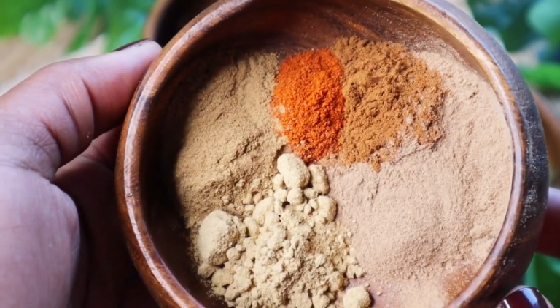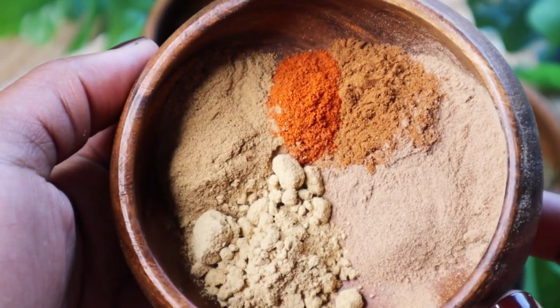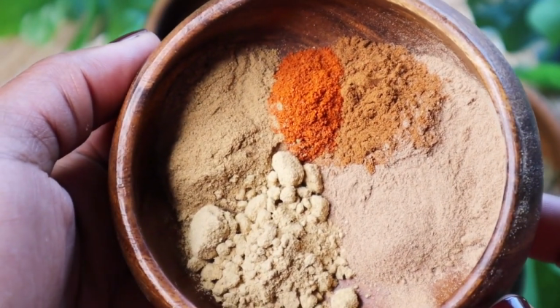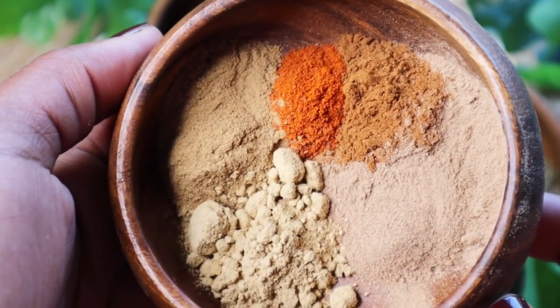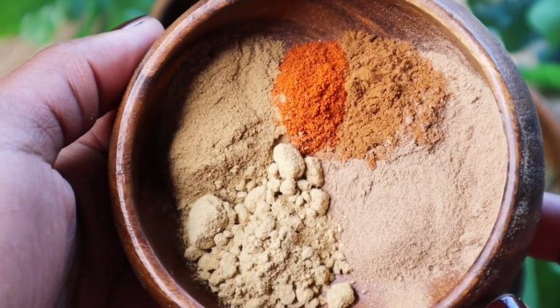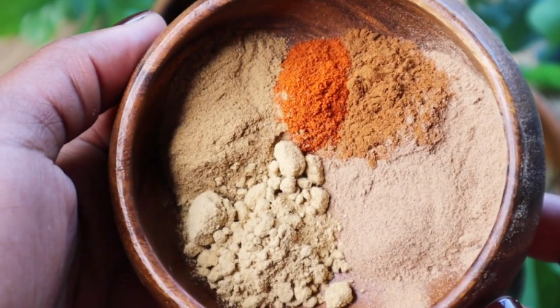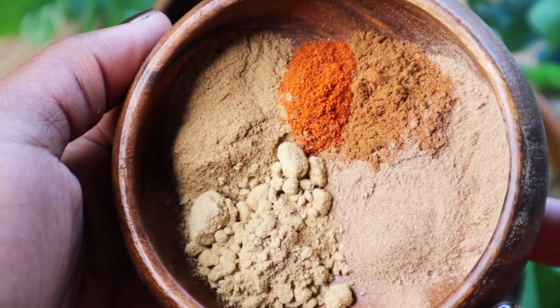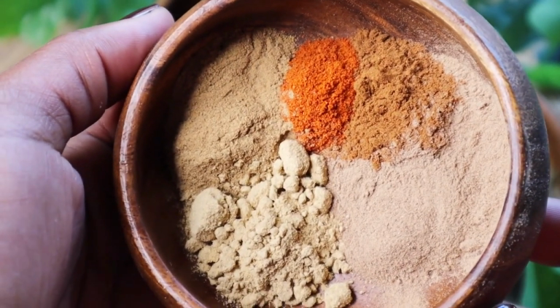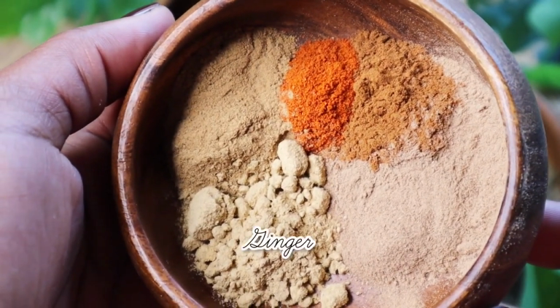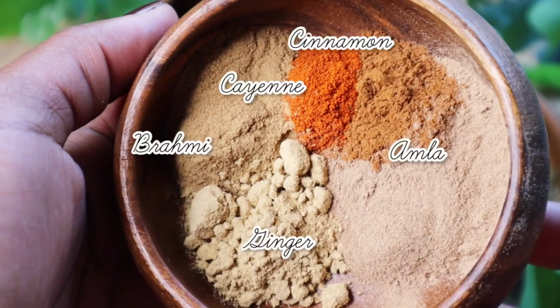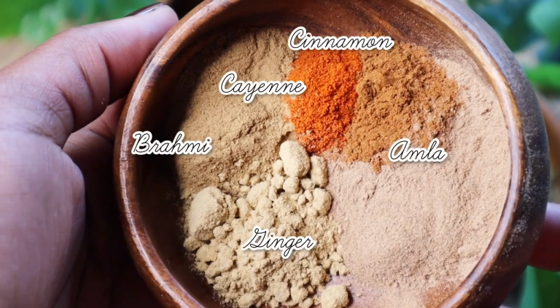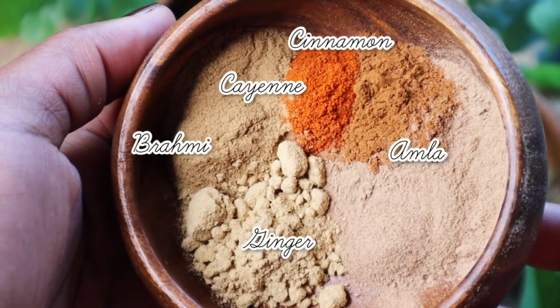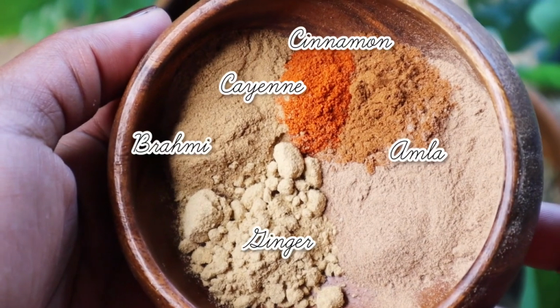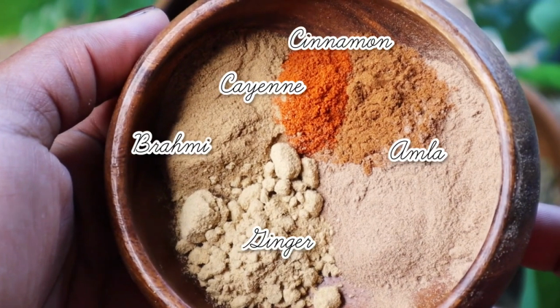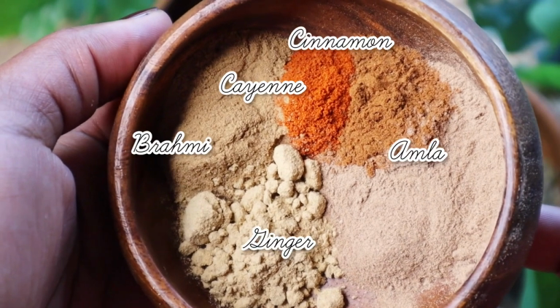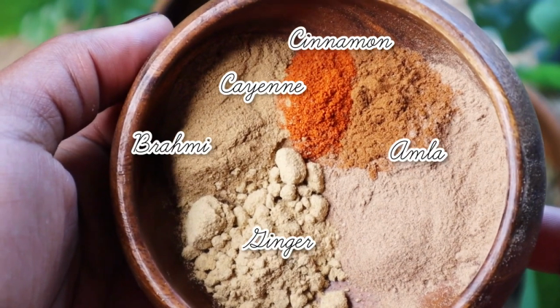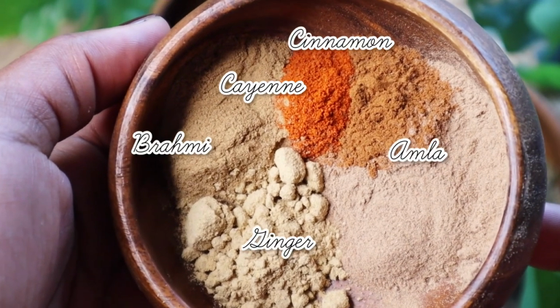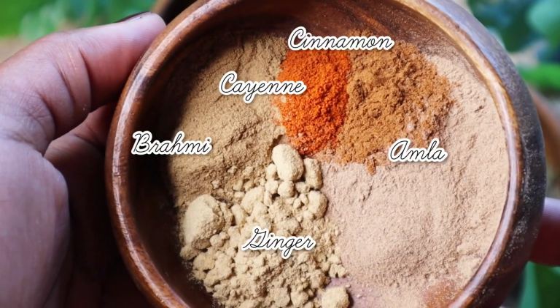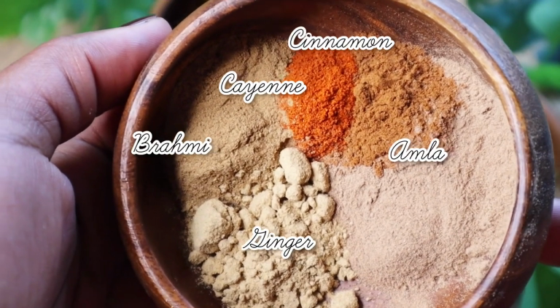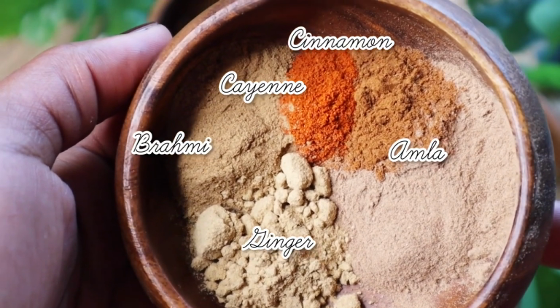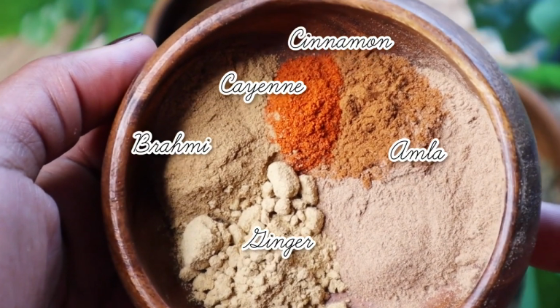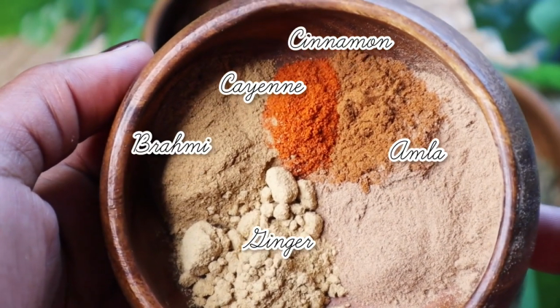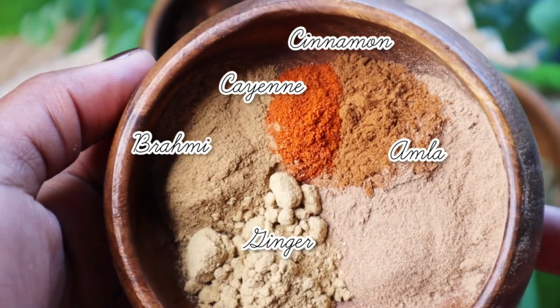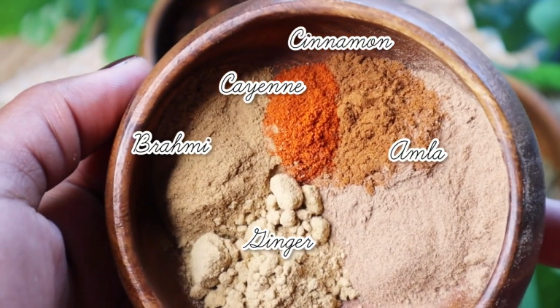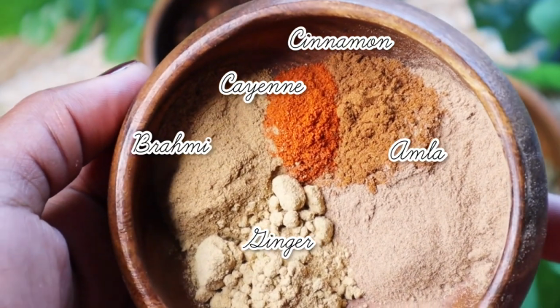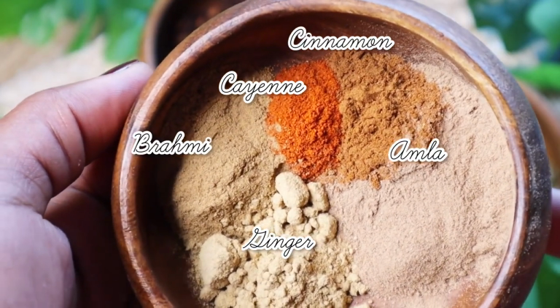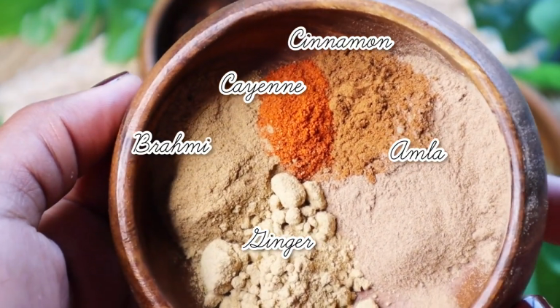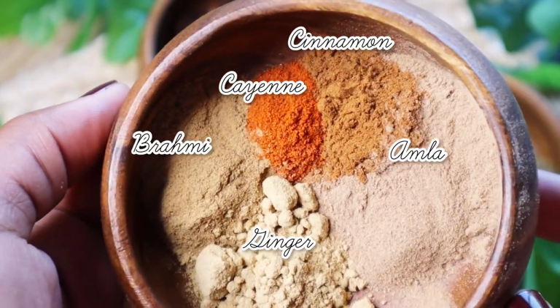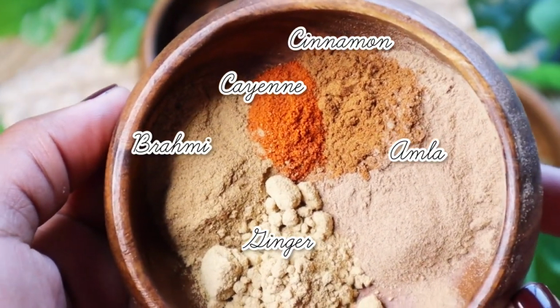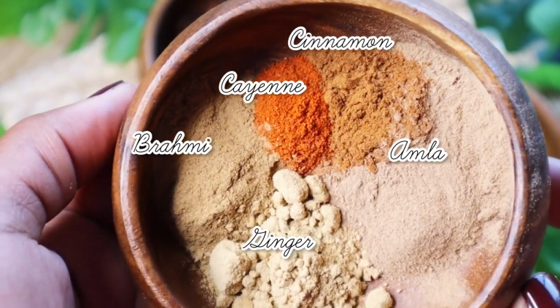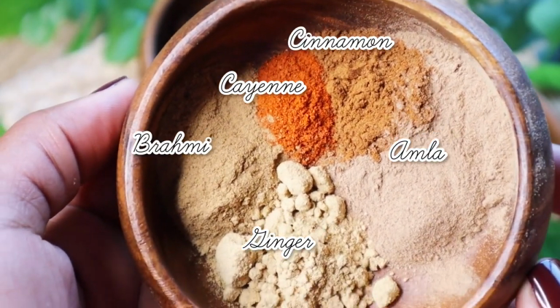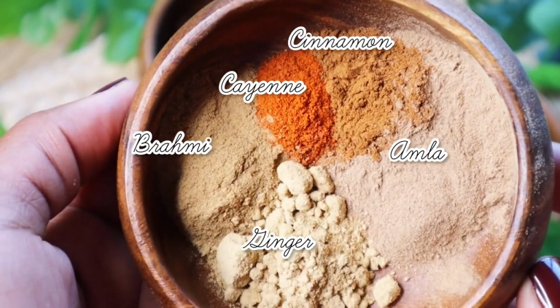In this mixture, I'm also using Ayurvedic powders like amla, brahmi, cayenne, cinnamon, and ginger.